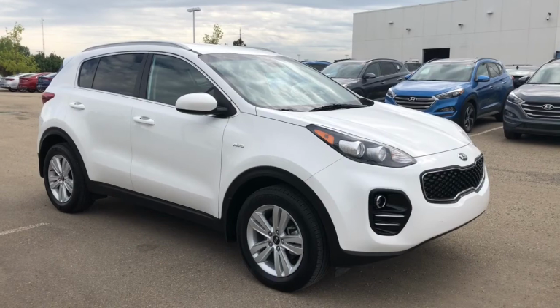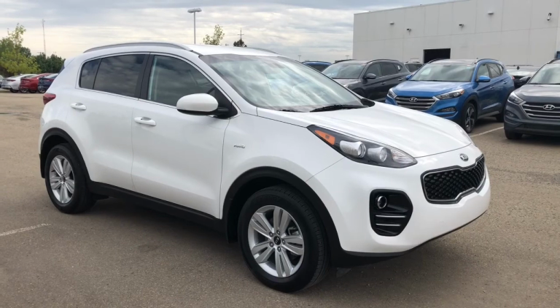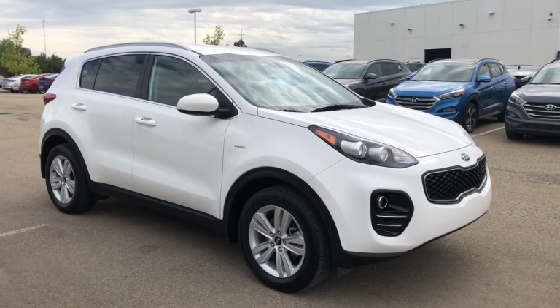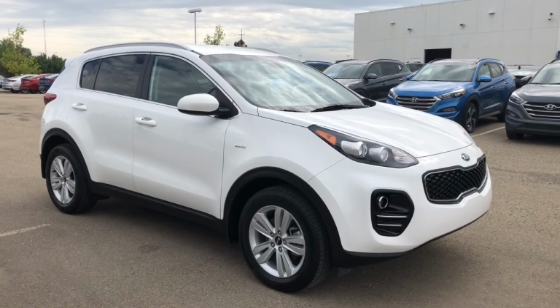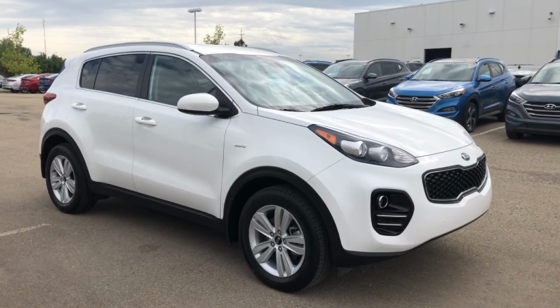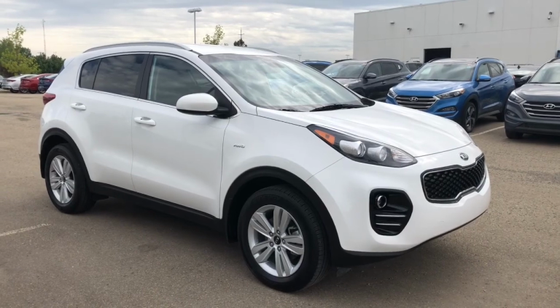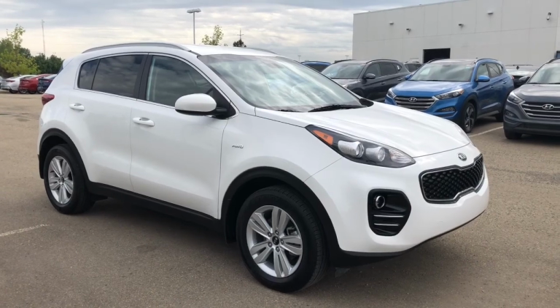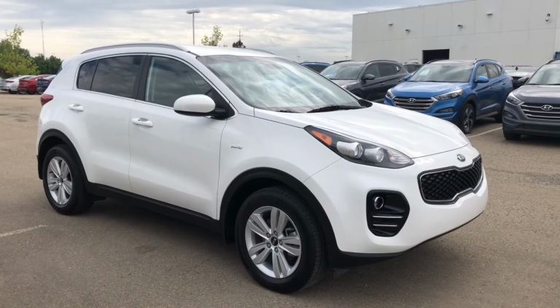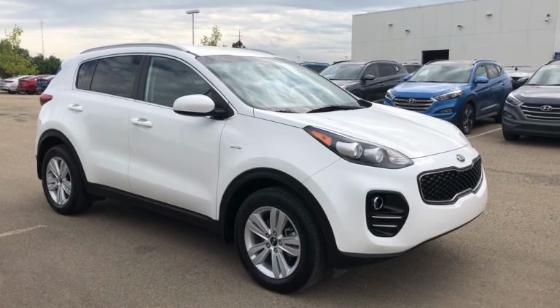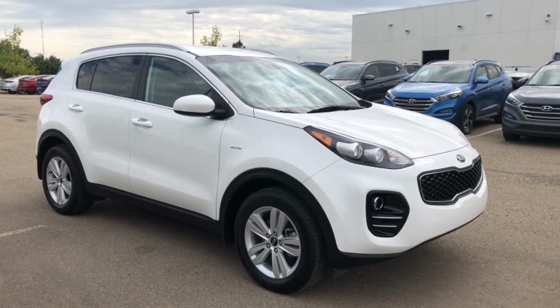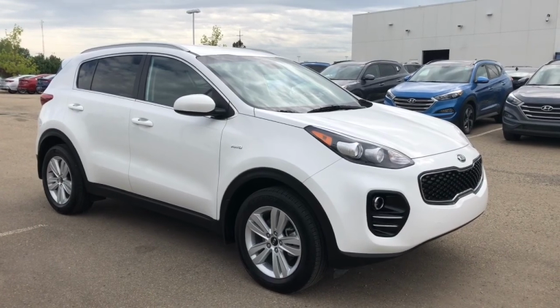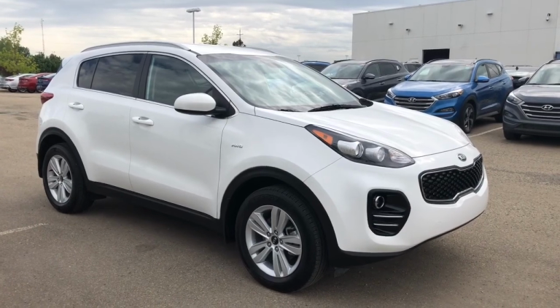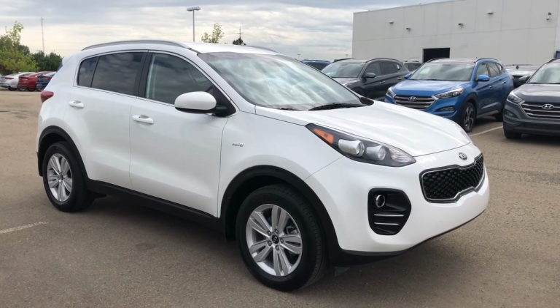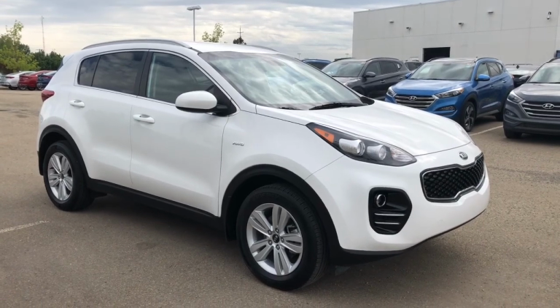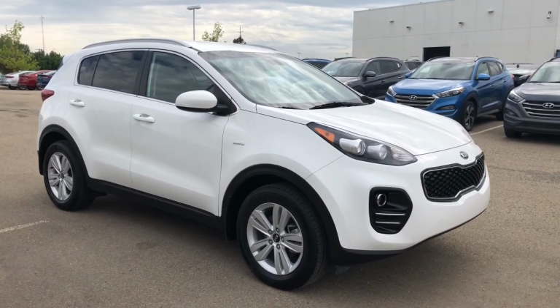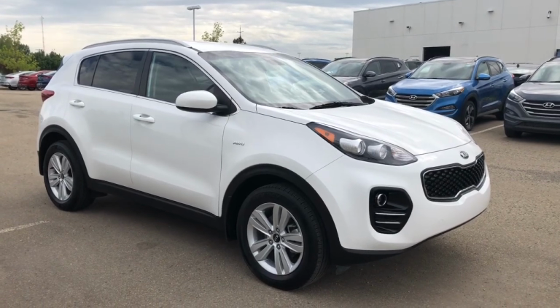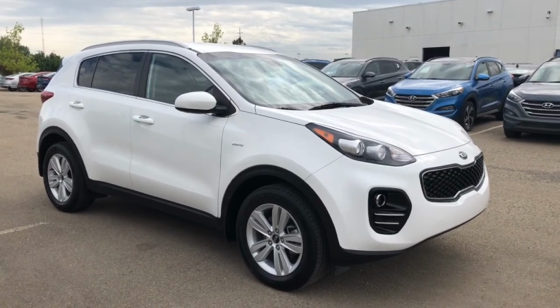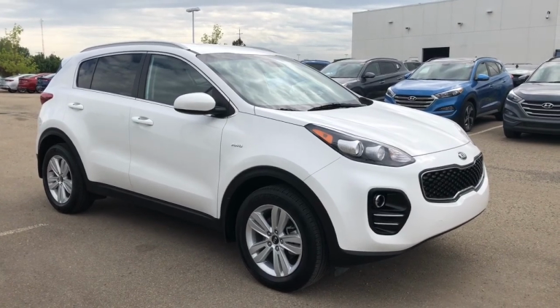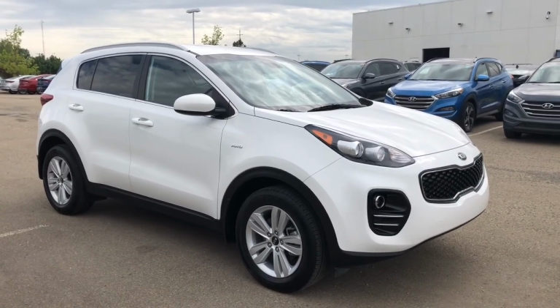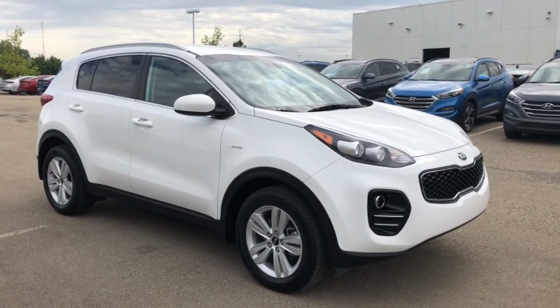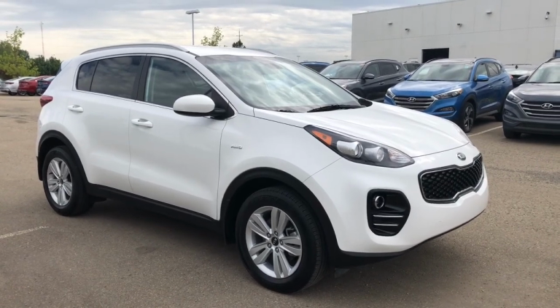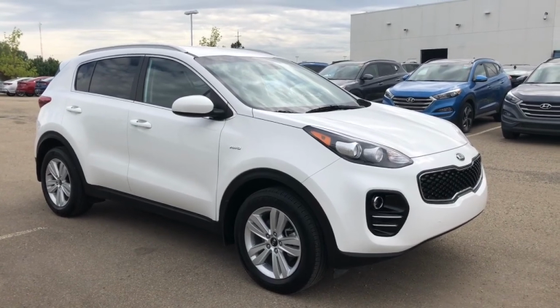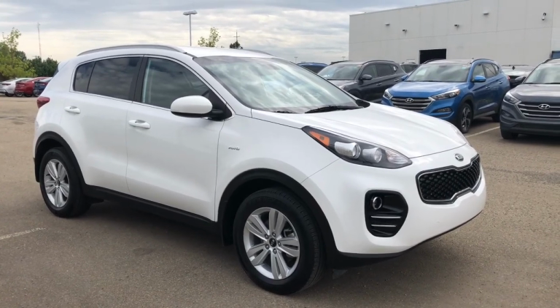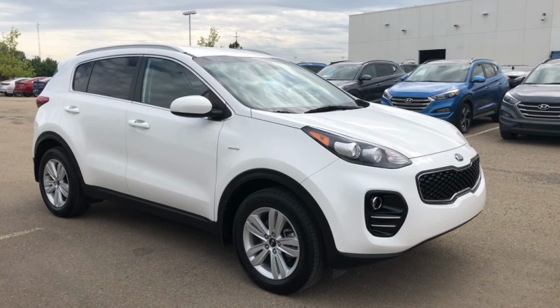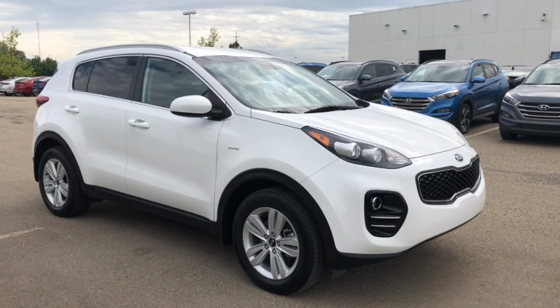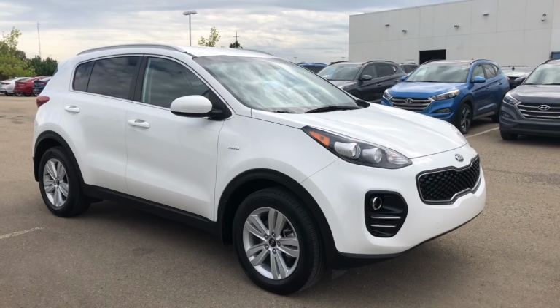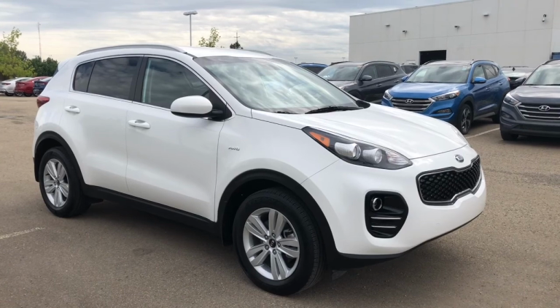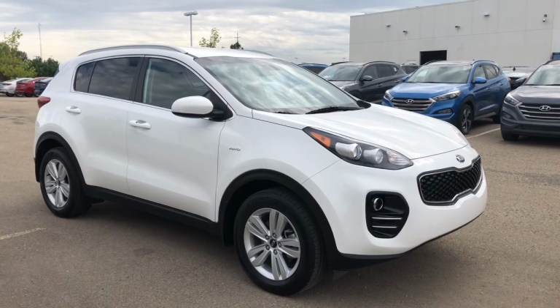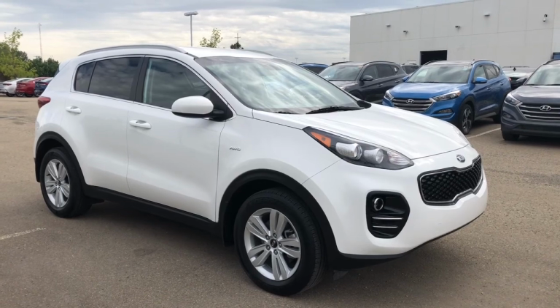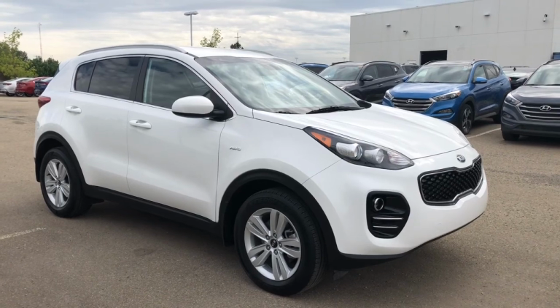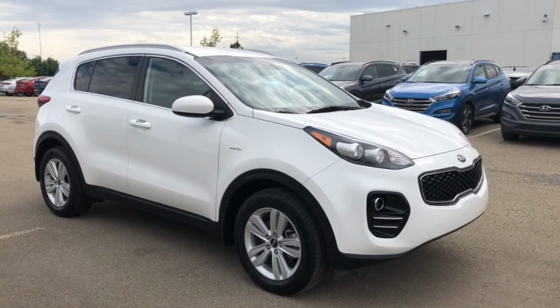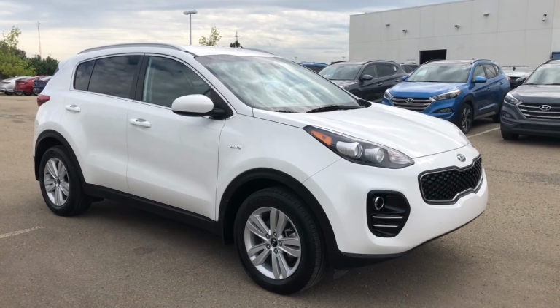Hello everyone, it's Erin here at Sherwood Park Hyundai. Today I'm going to take you for a walk around this 2017 Kia Sportage.